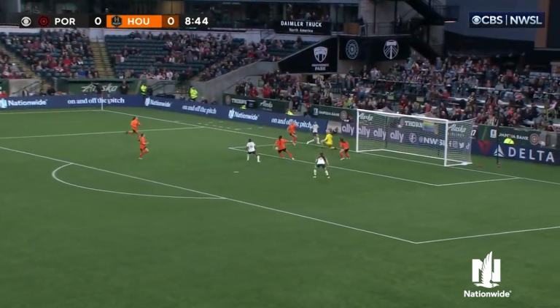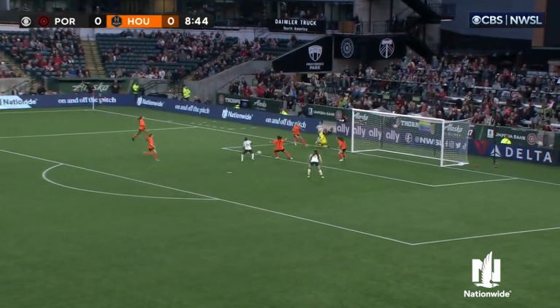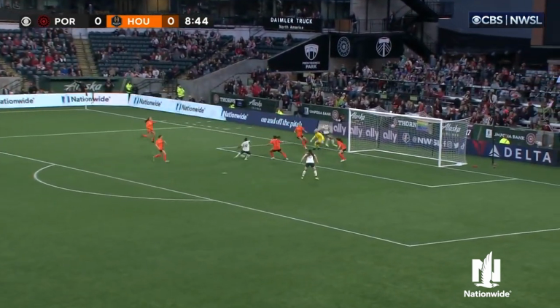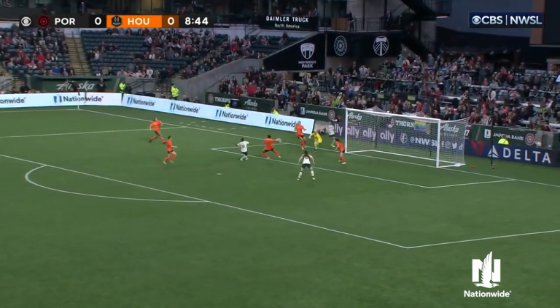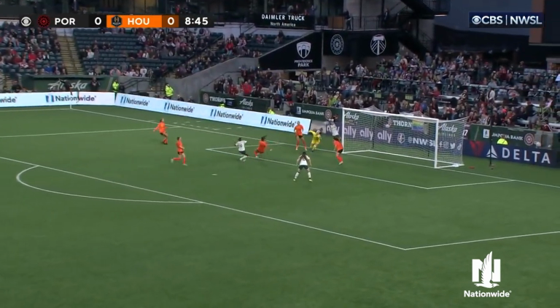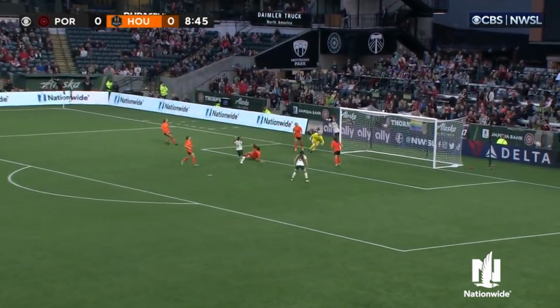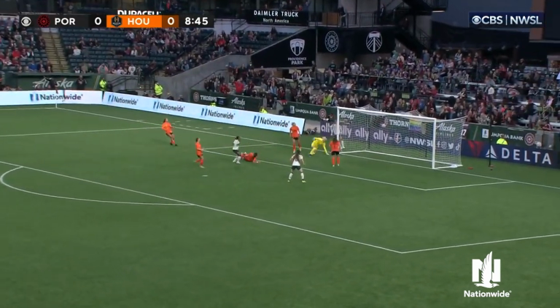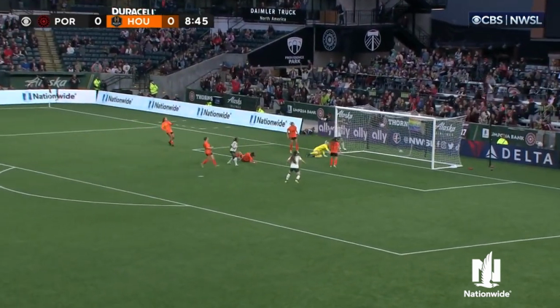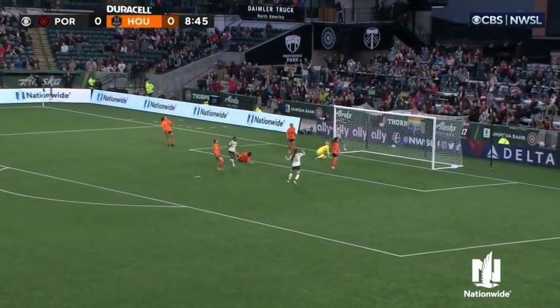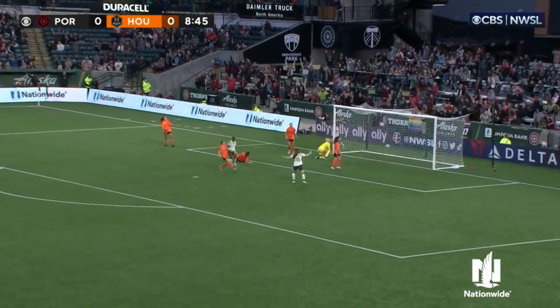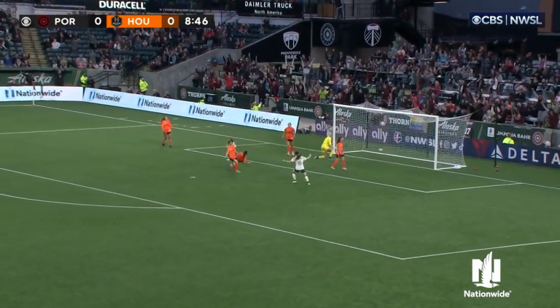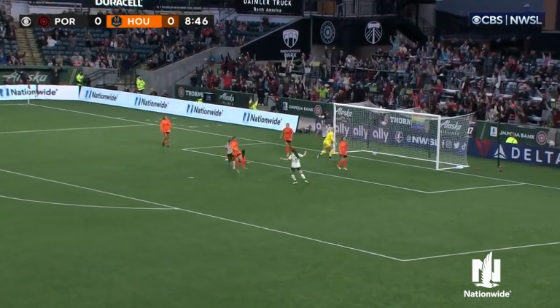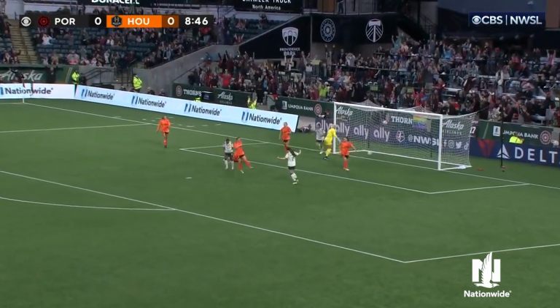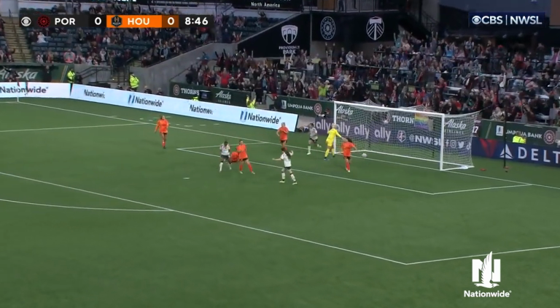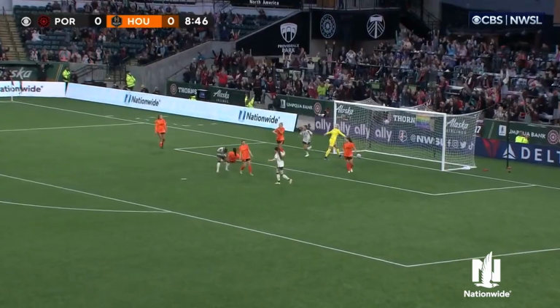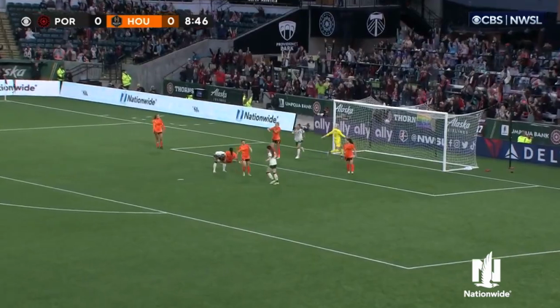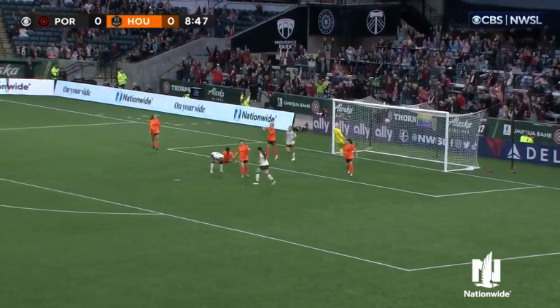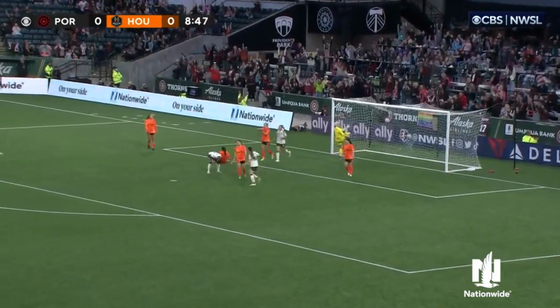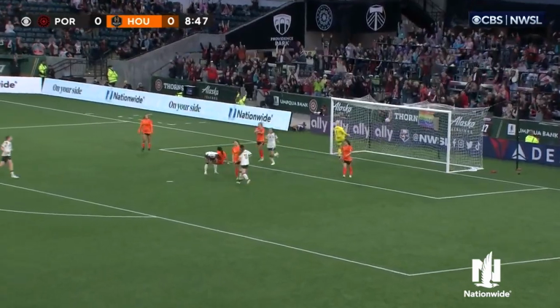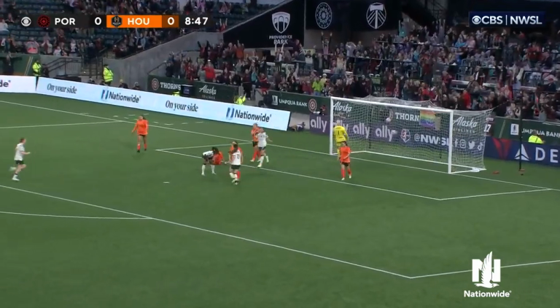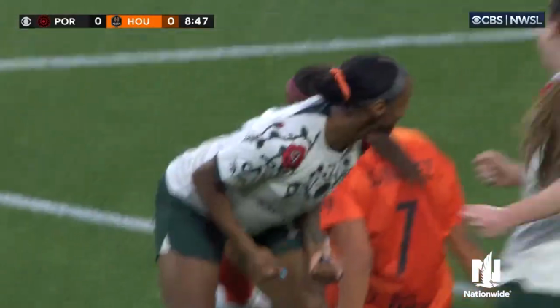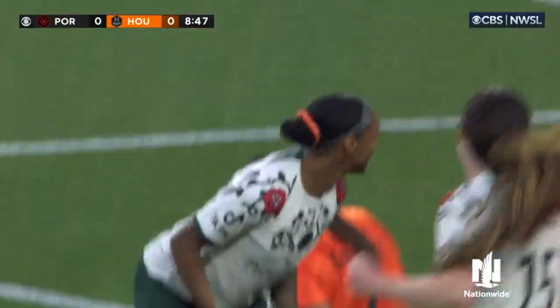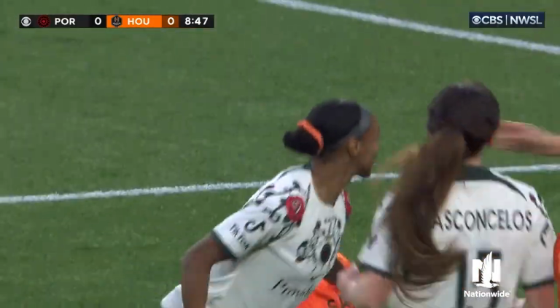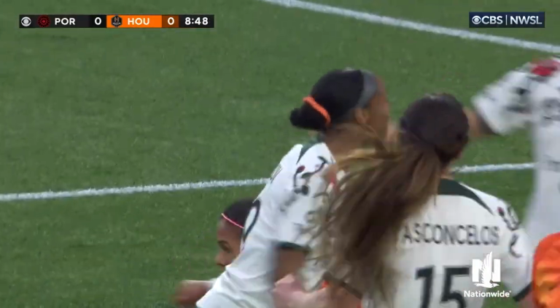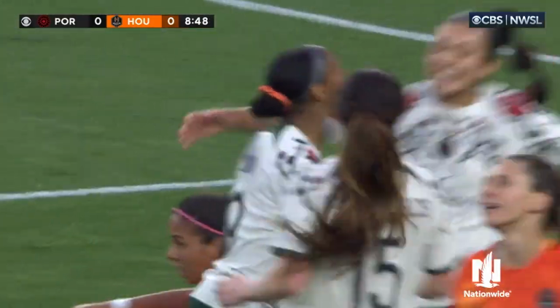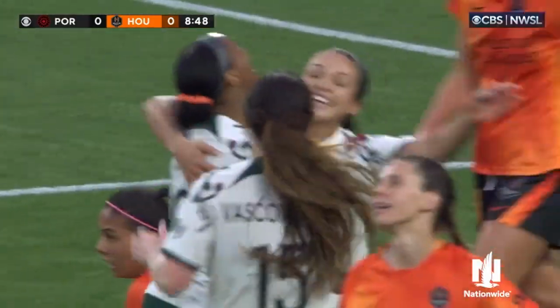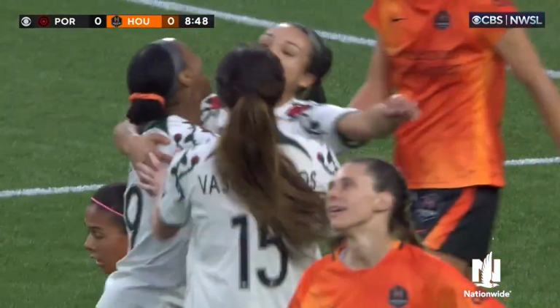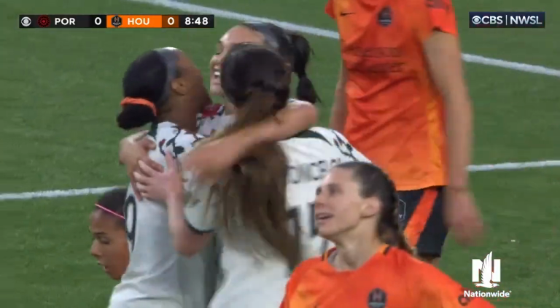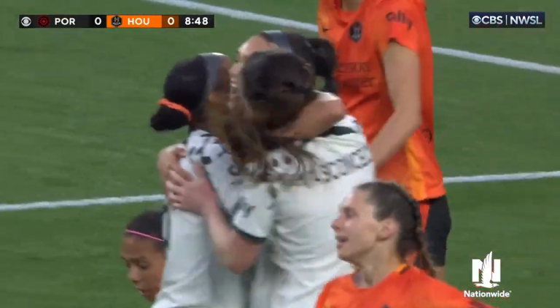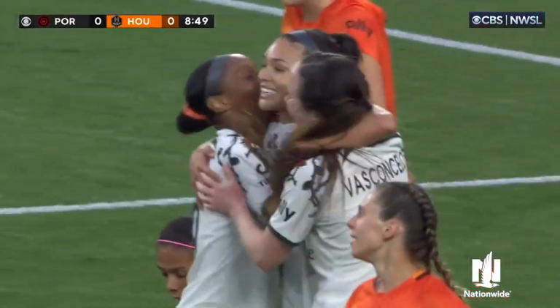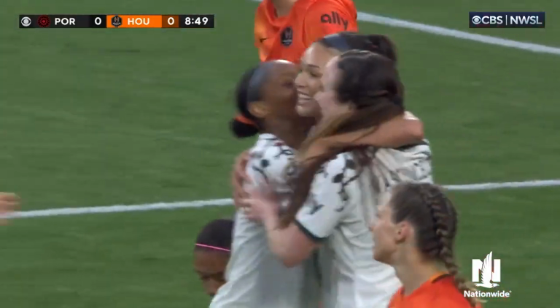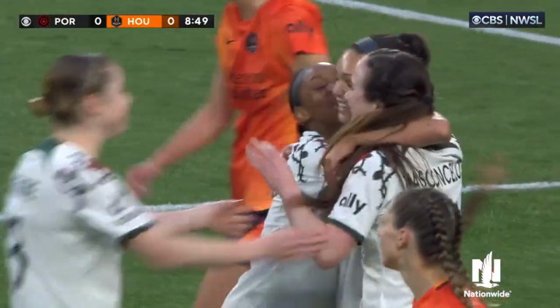Sophia Smith cutting it back. Crystal Dunn! 1-0 Portland.